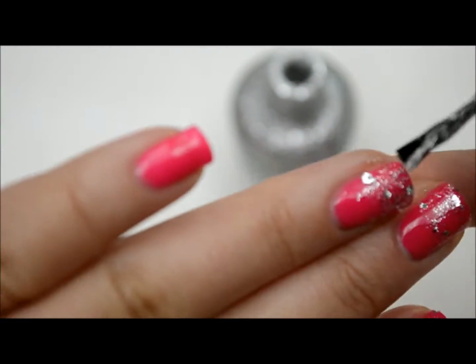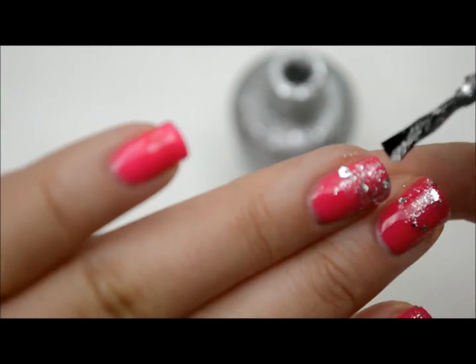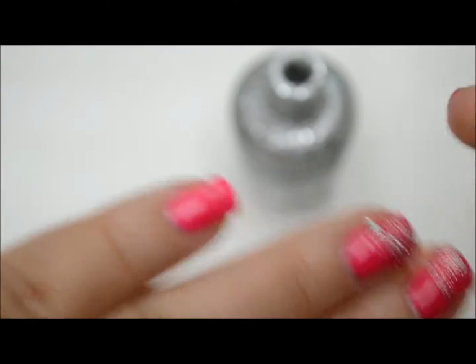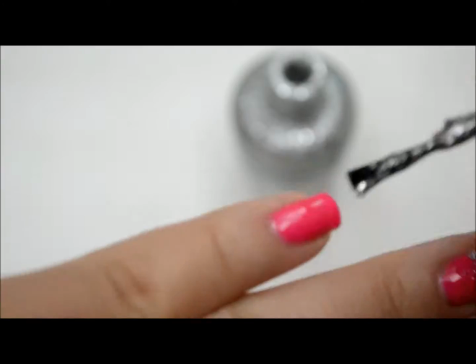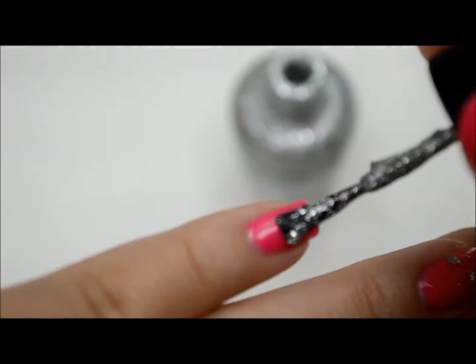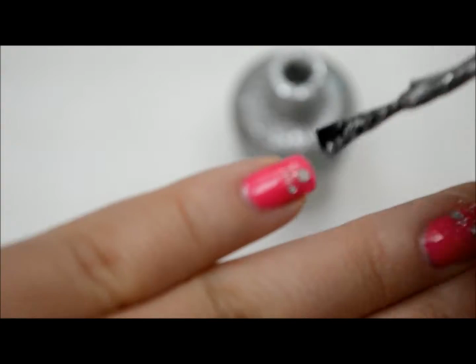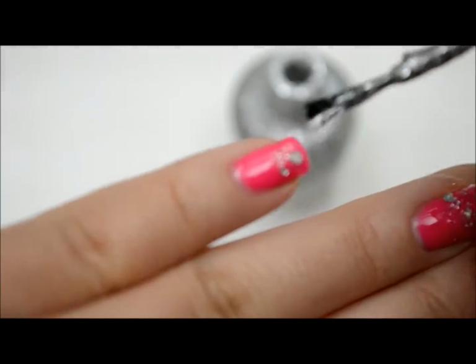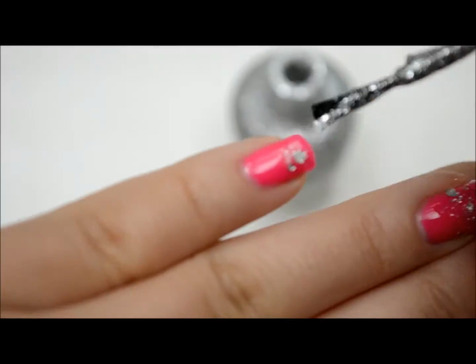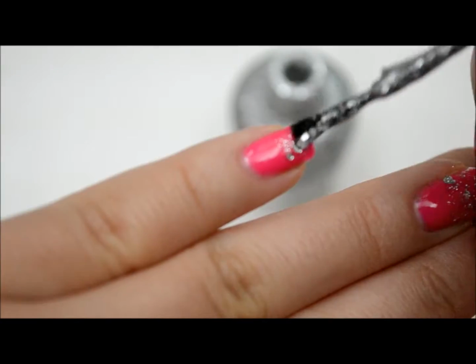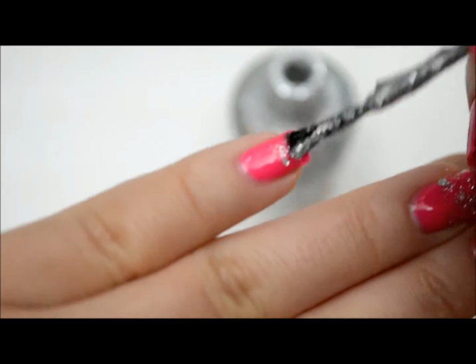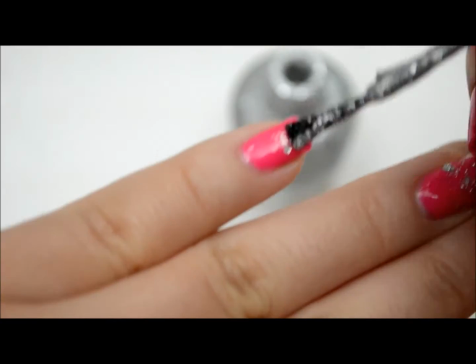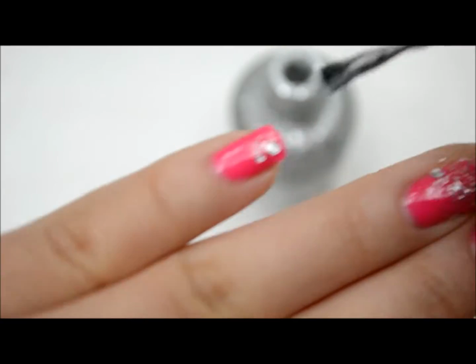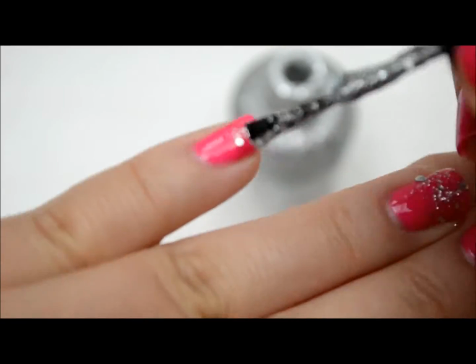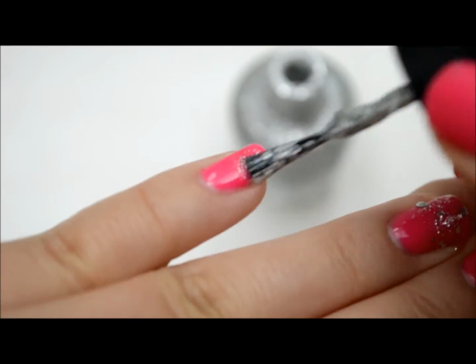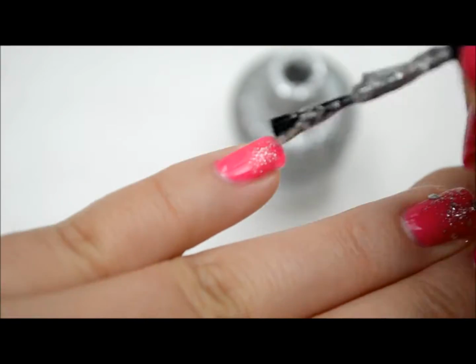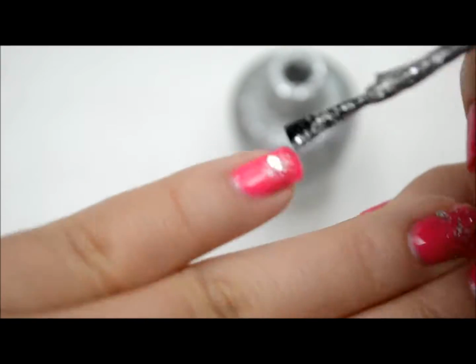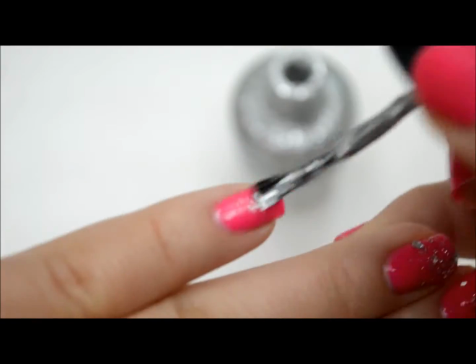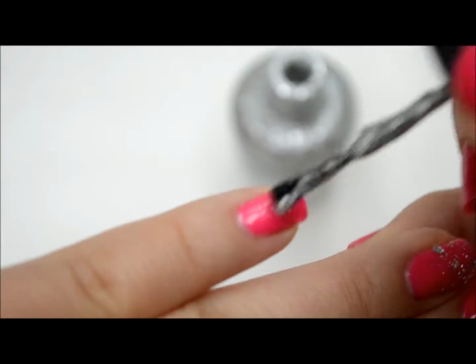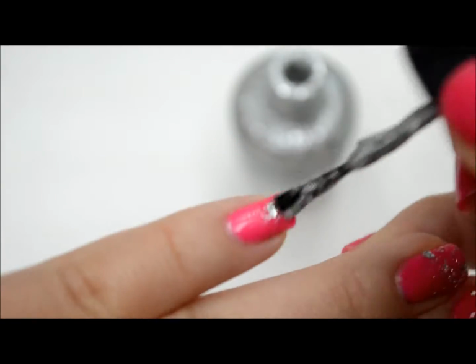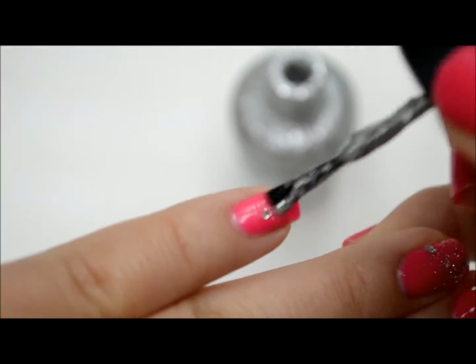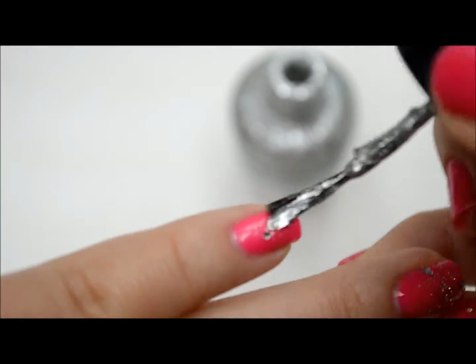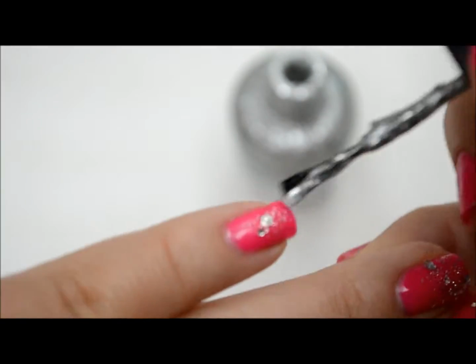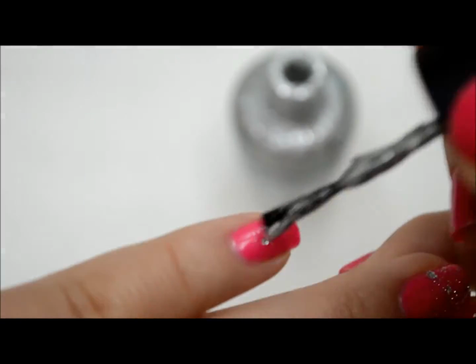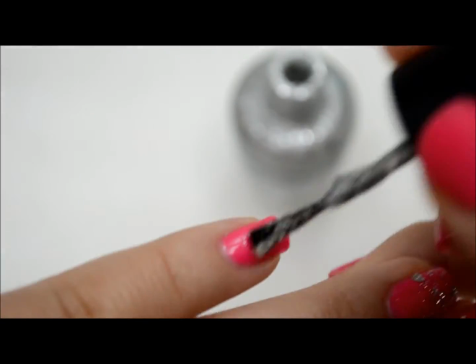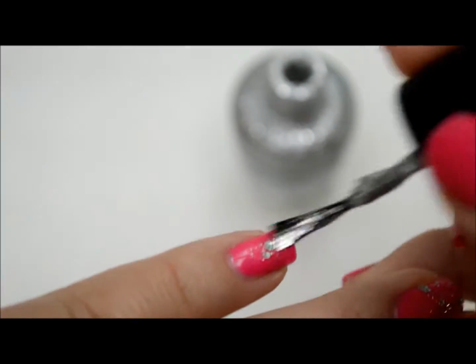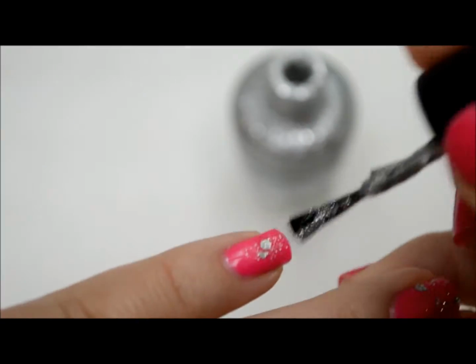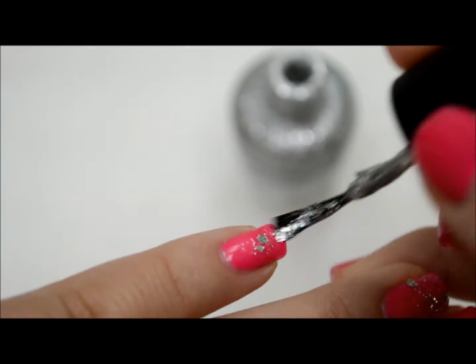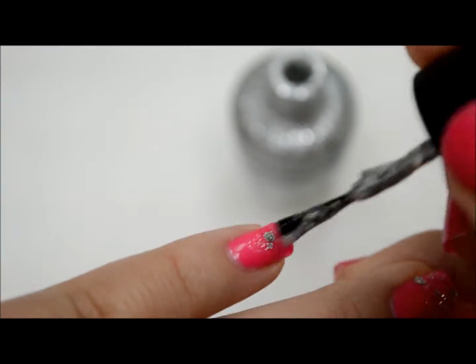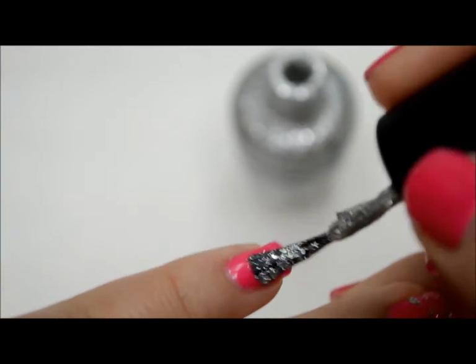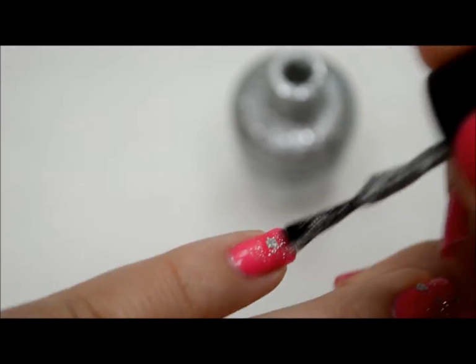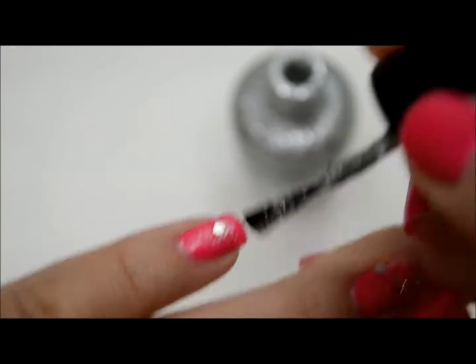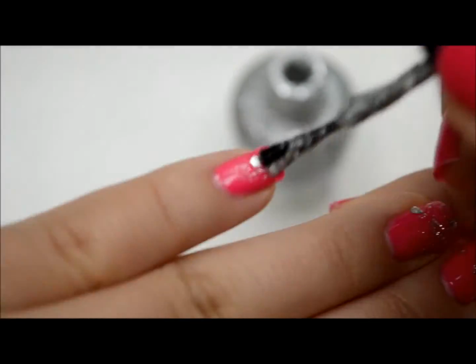Starting halfway up your nail, do another coat of glitter, a little bit thicker this time.